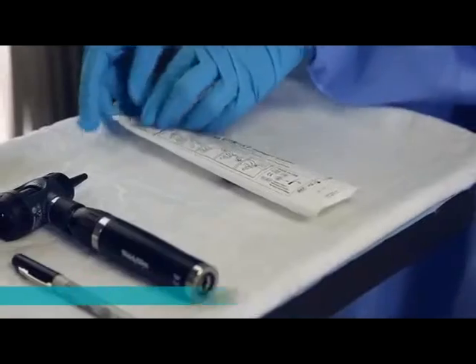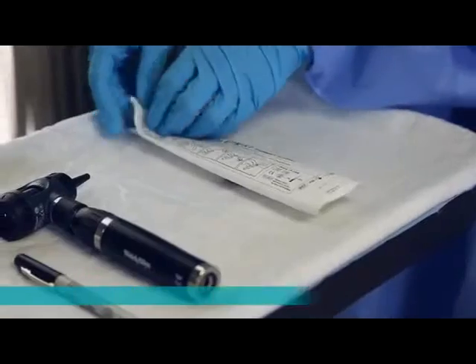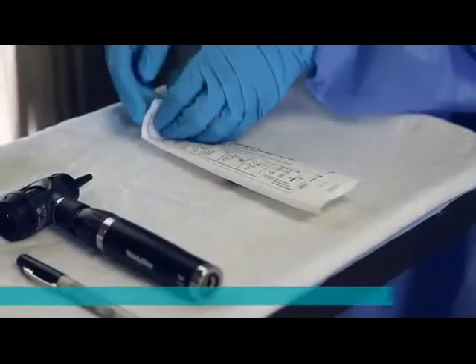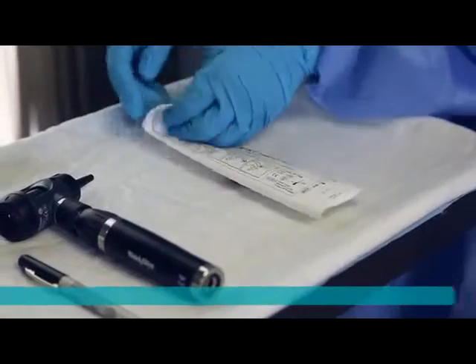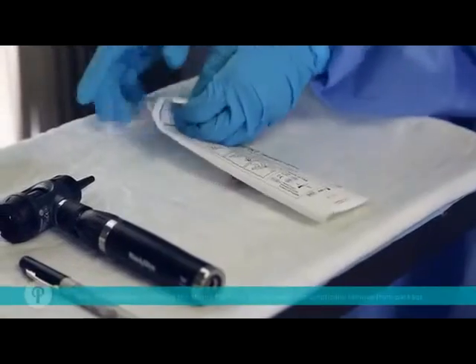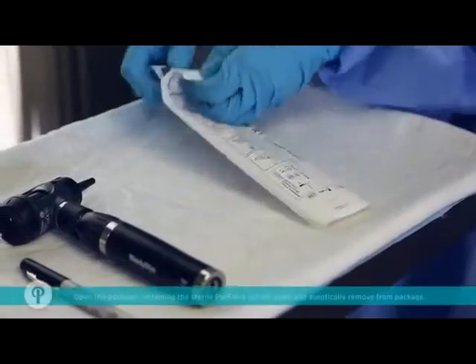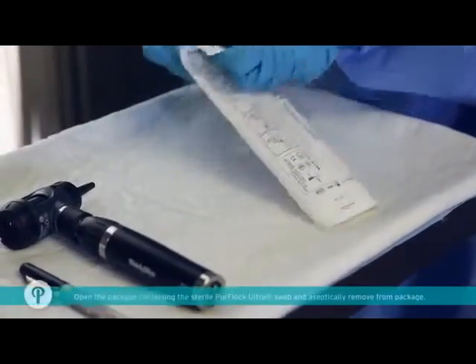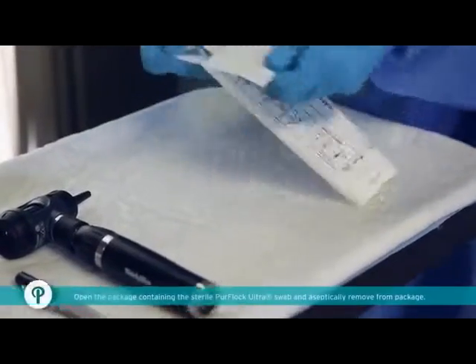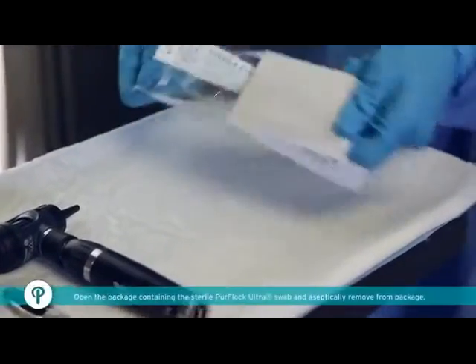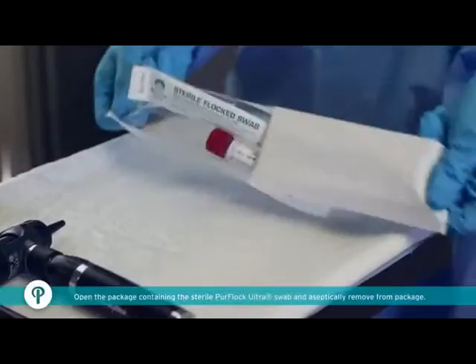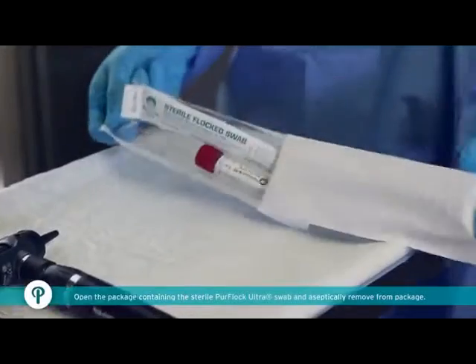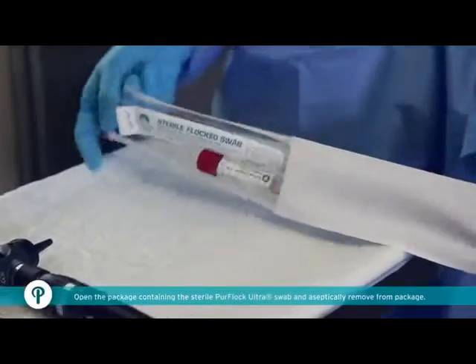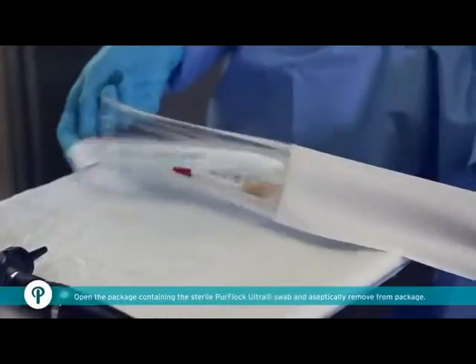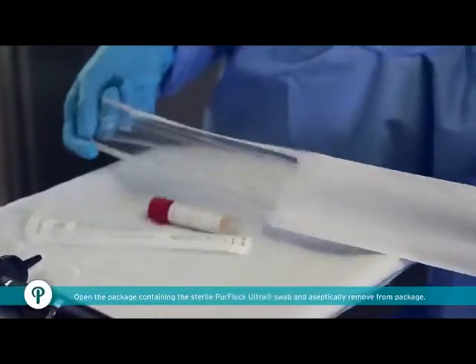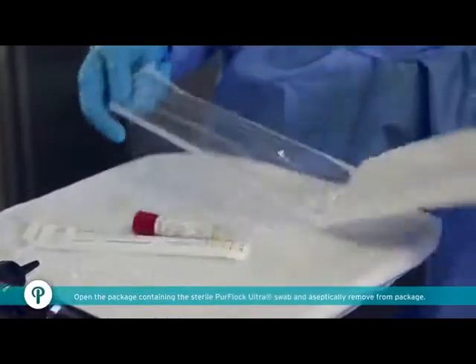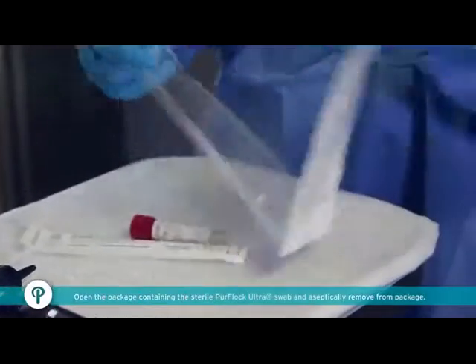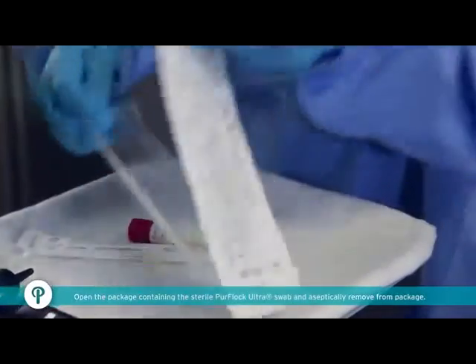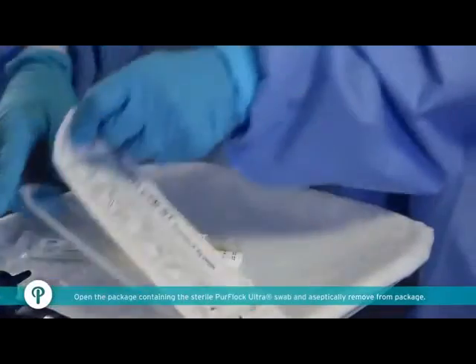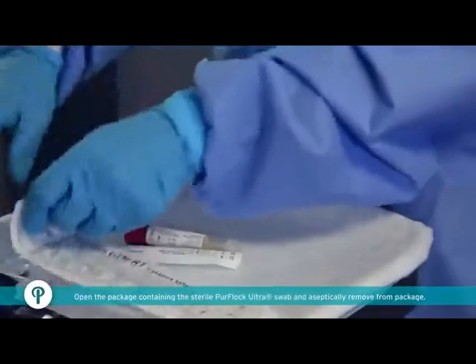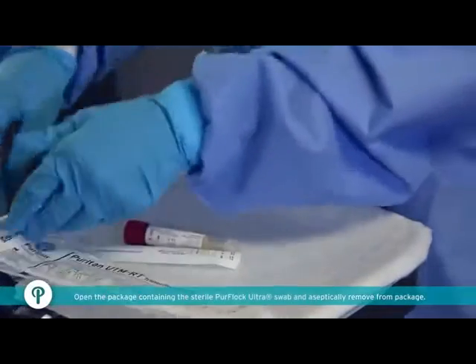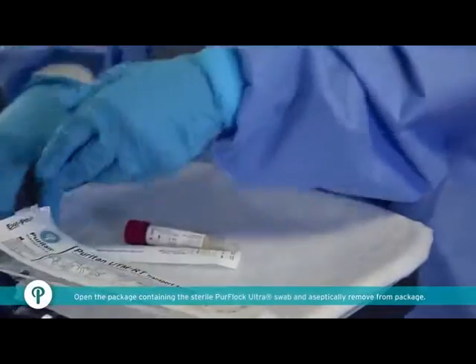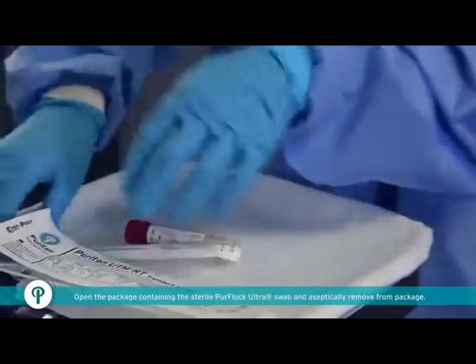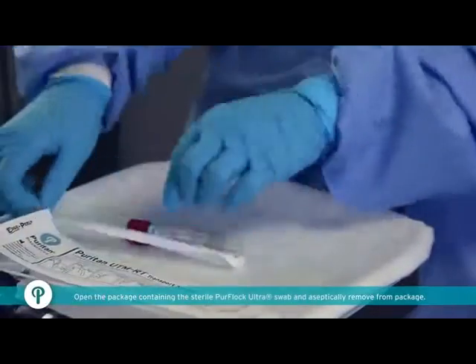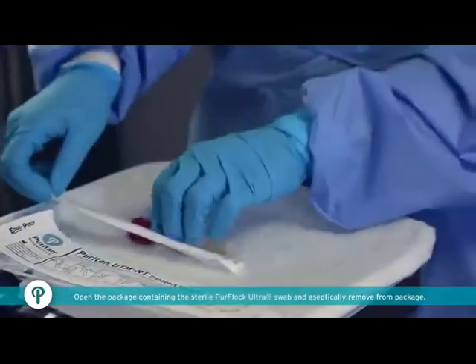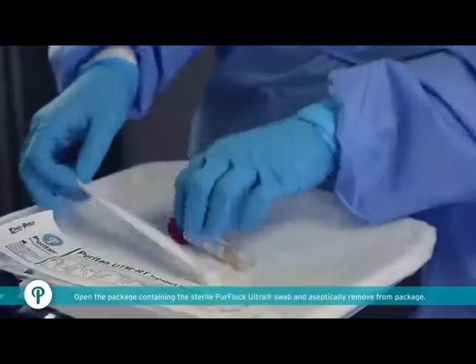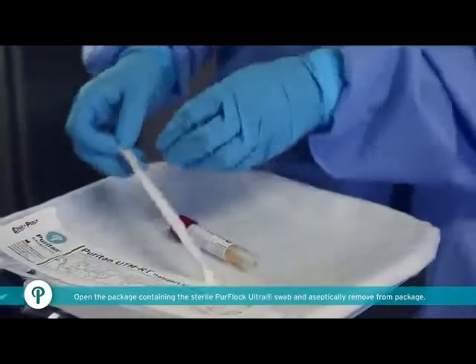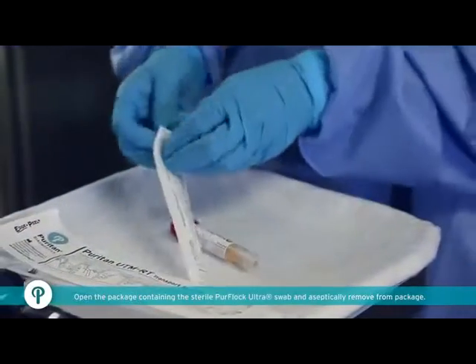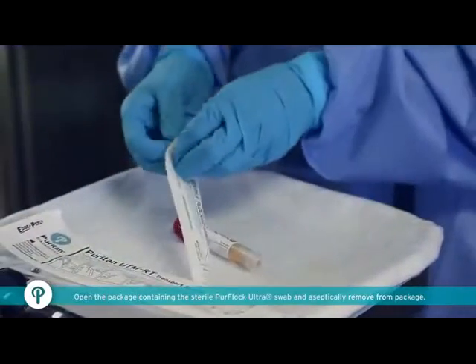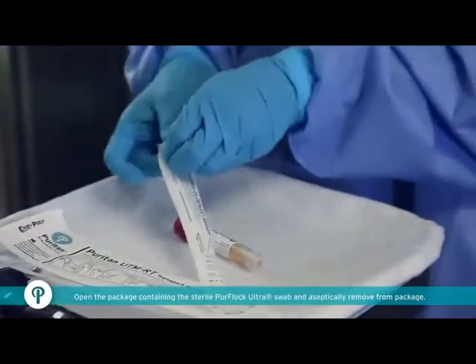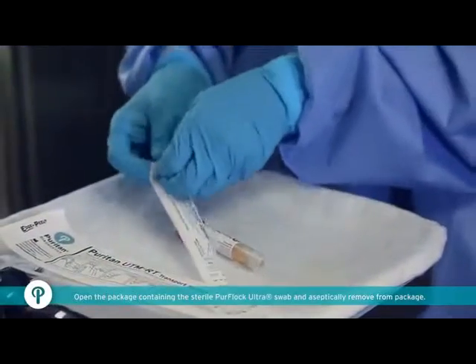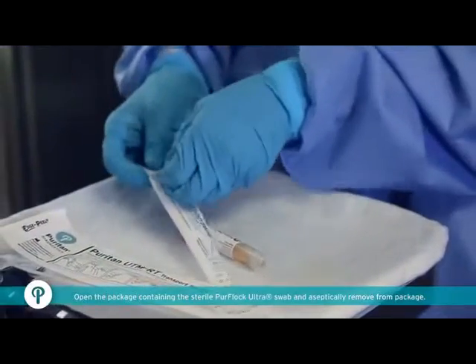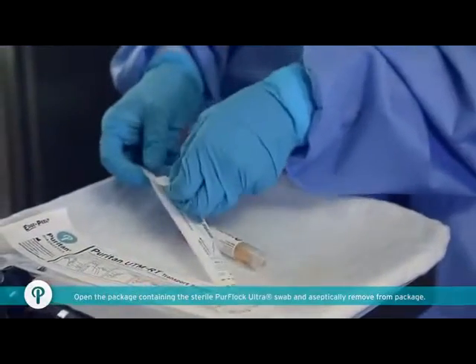Open the package containing the sterile PureFlock Ultra swab and aseptically remove from package.